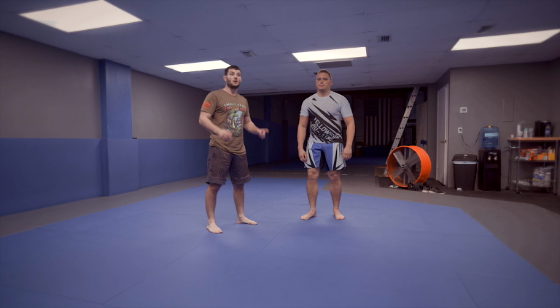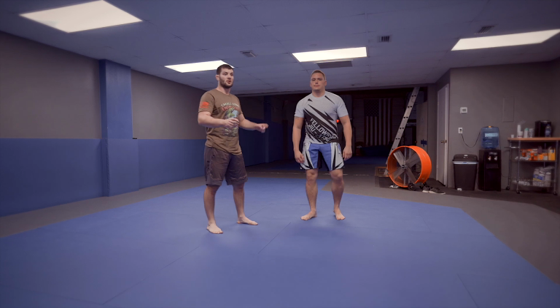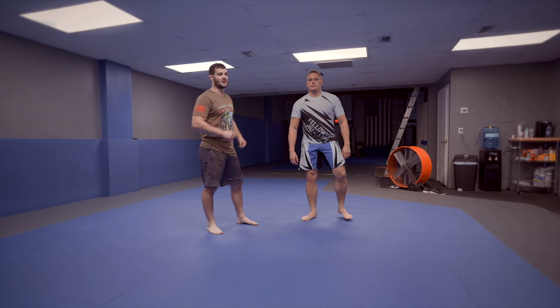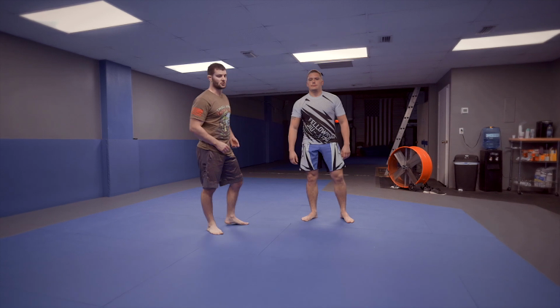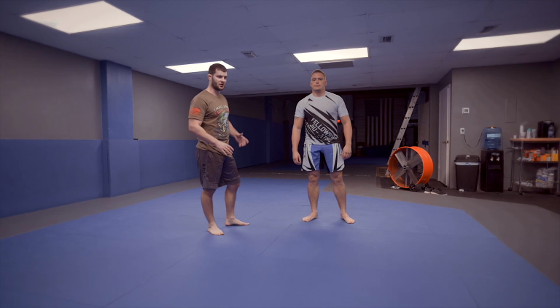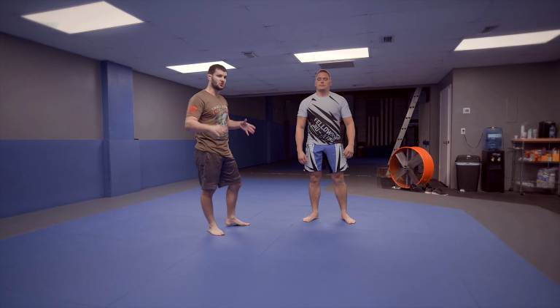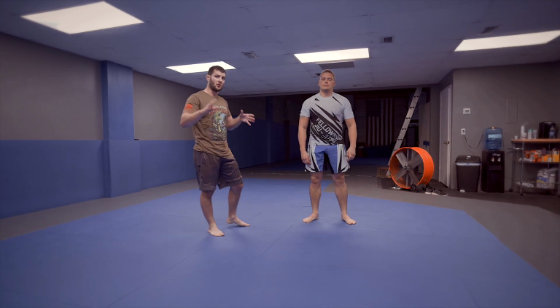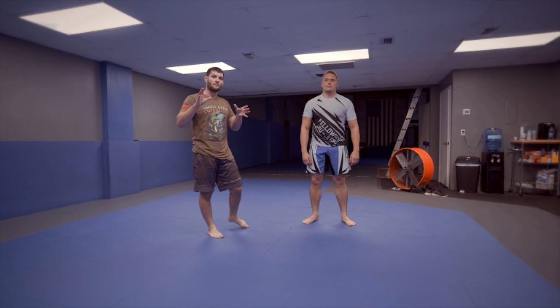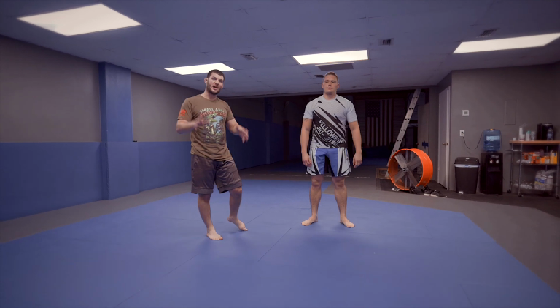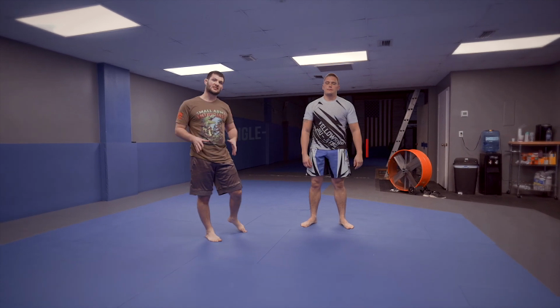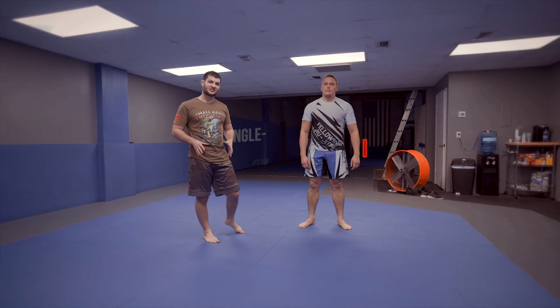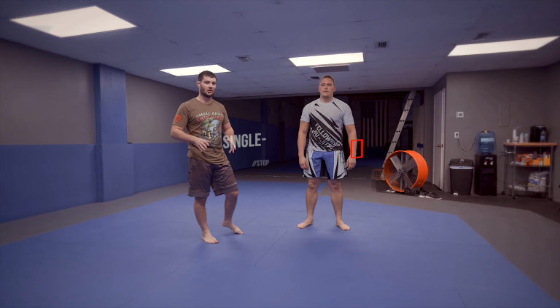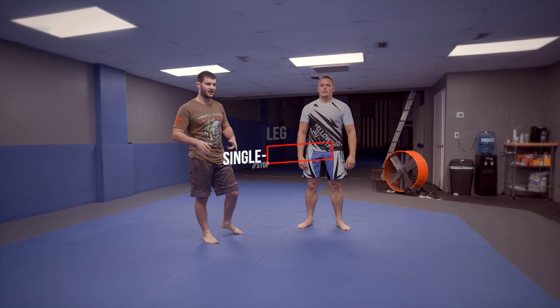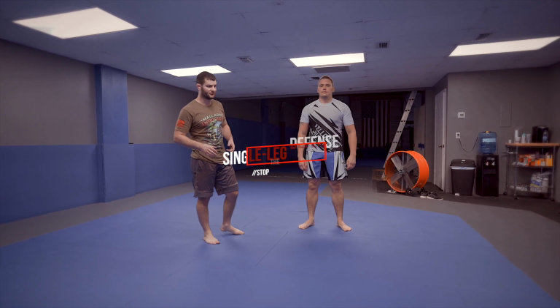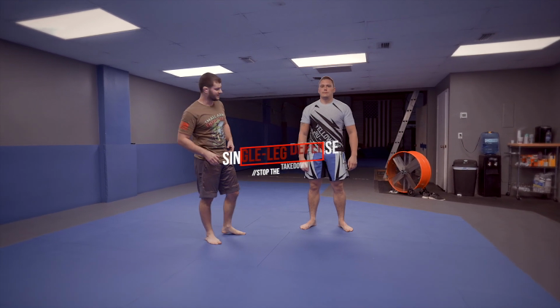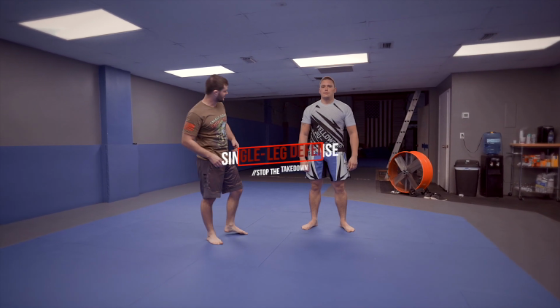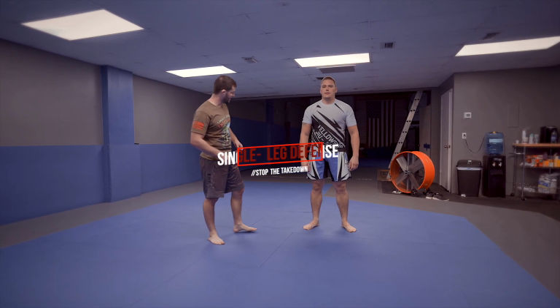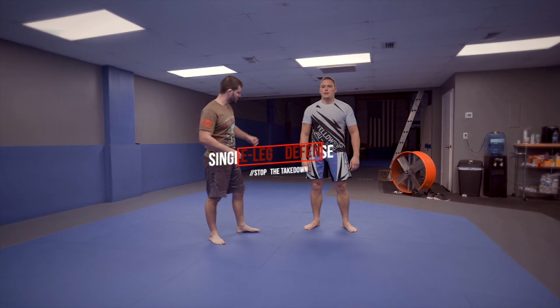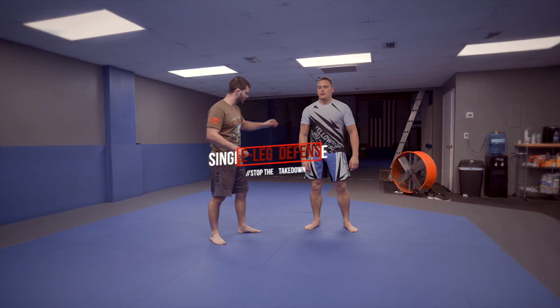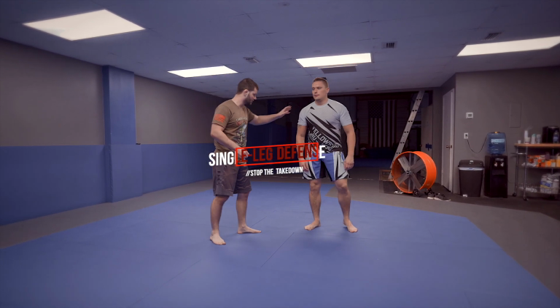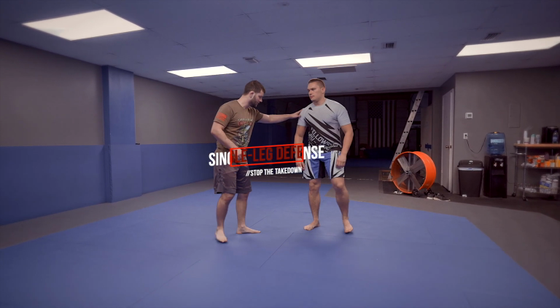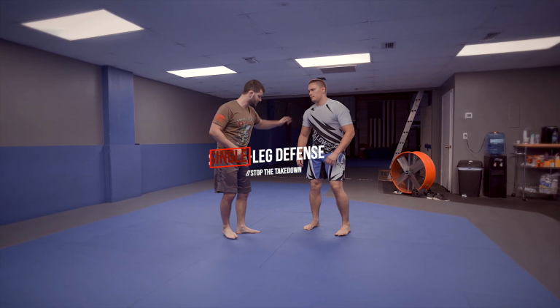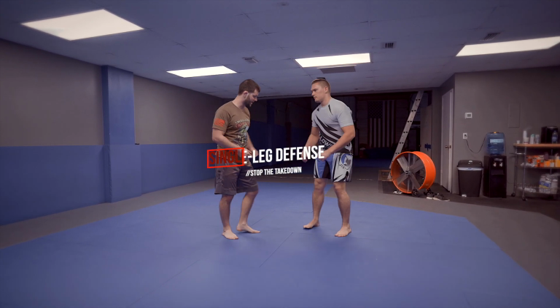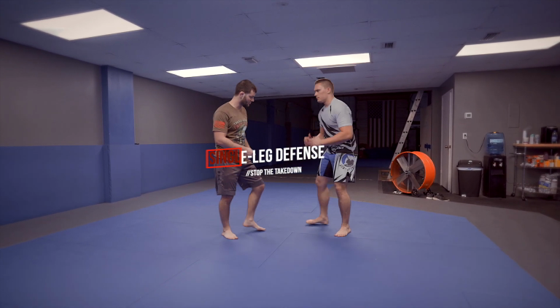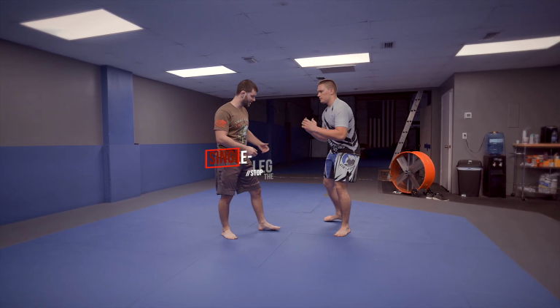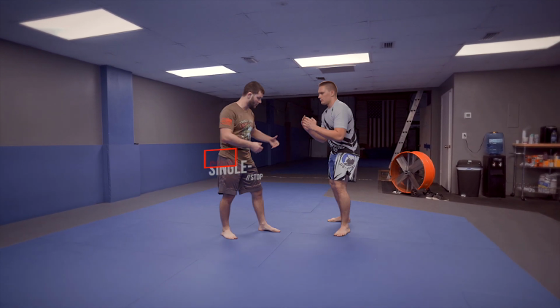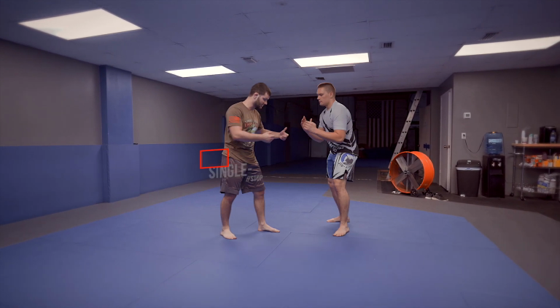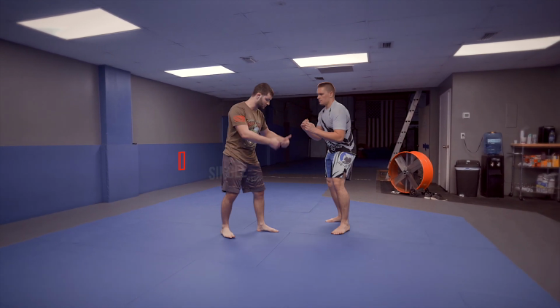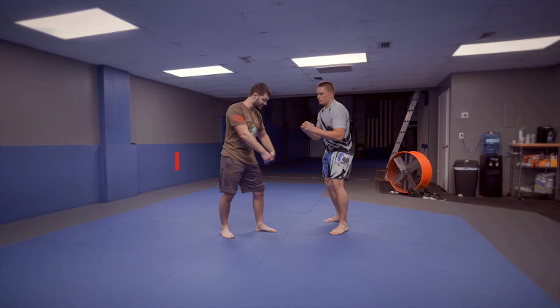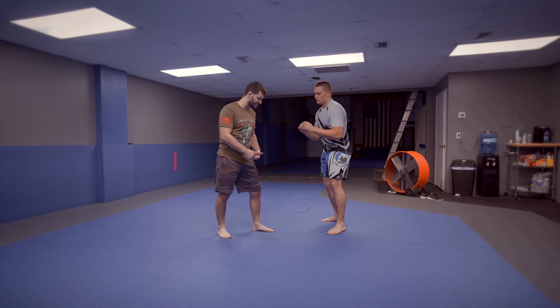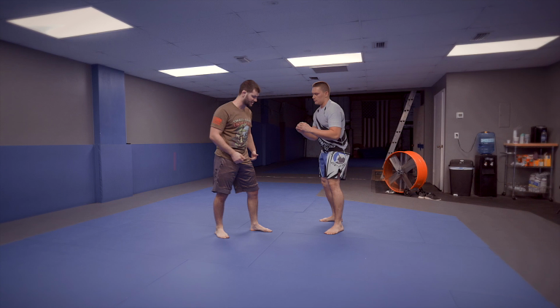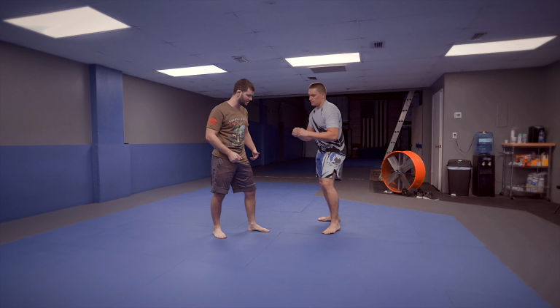What's up guys? We're going to do basic single leg defense today. Thomas, go ahead — I want you to do a snatch single leg.